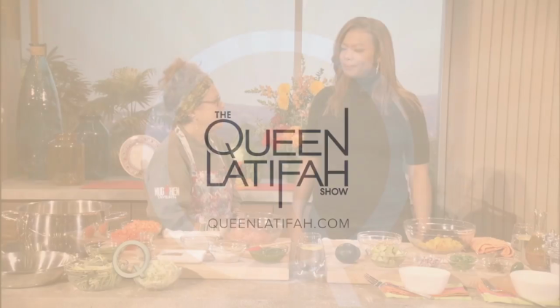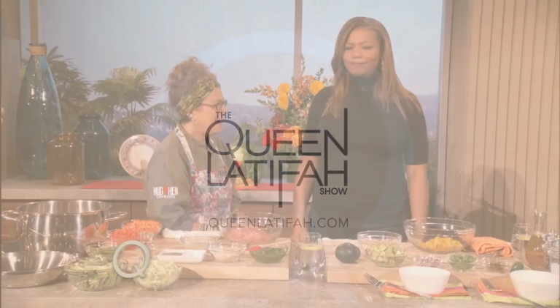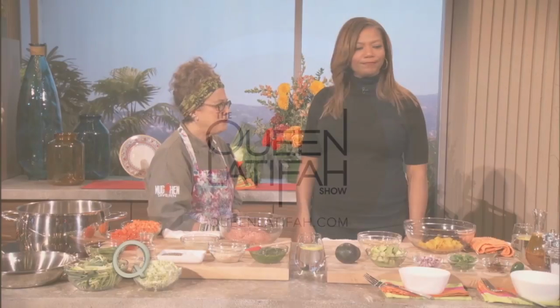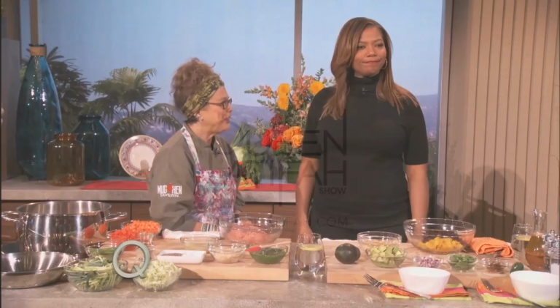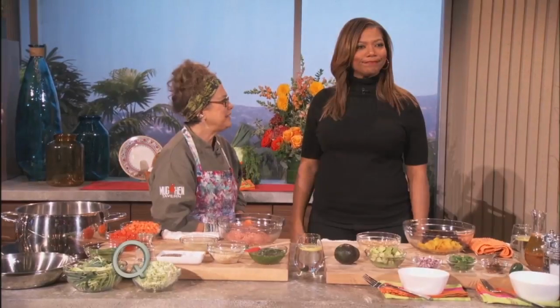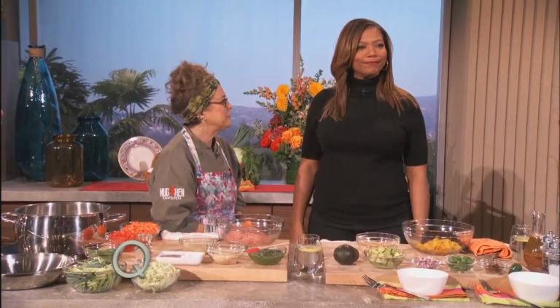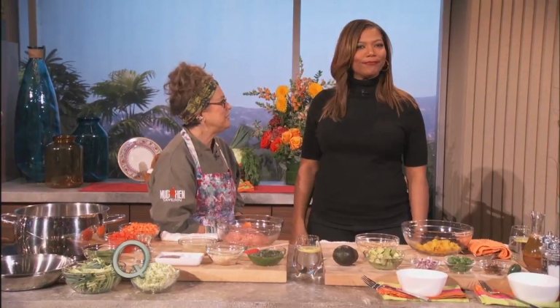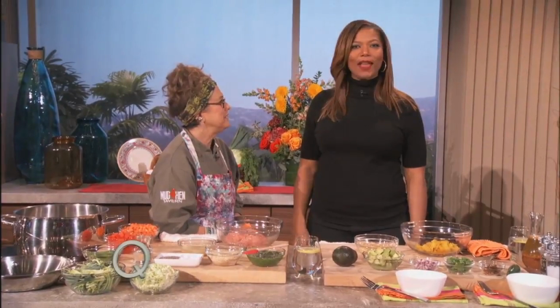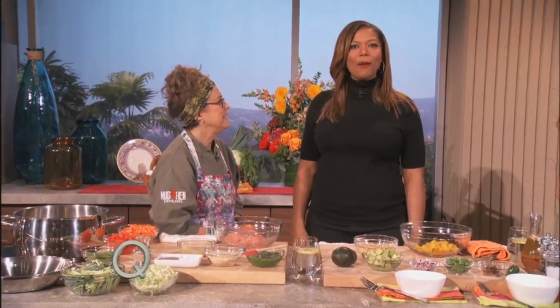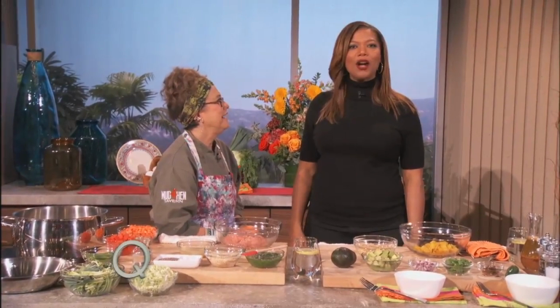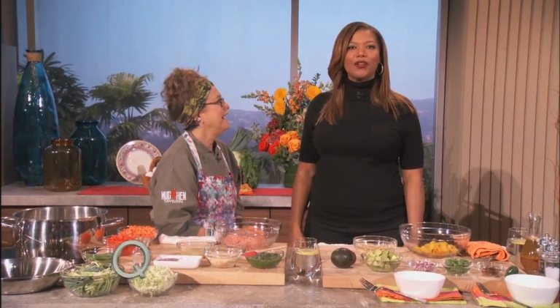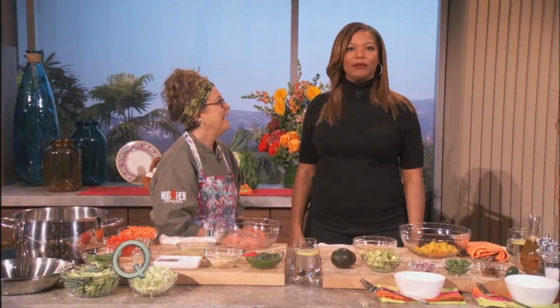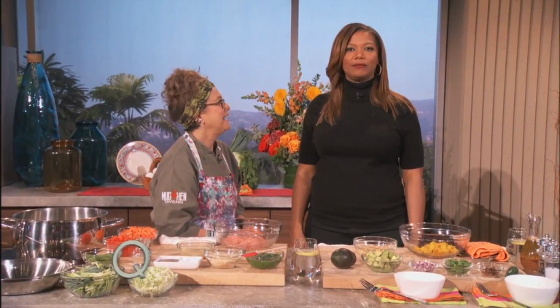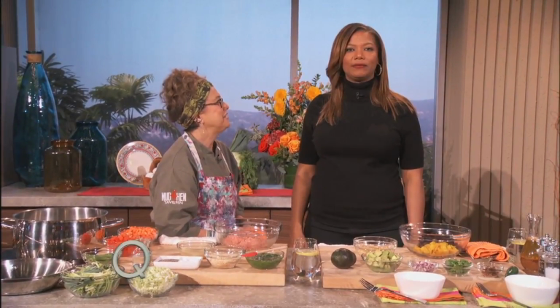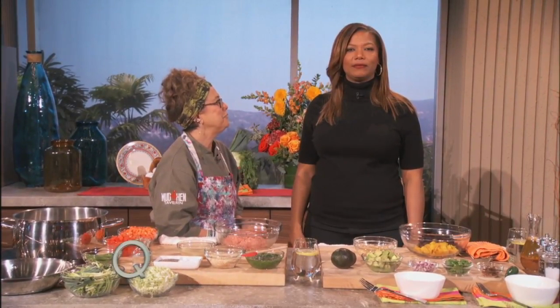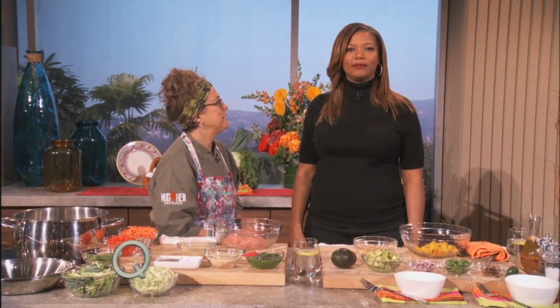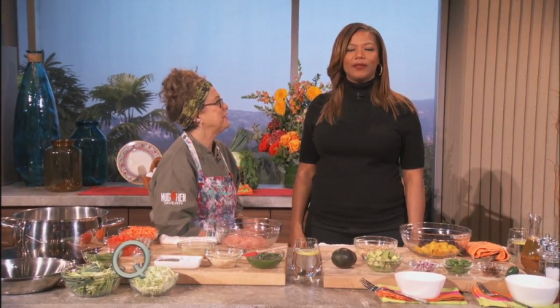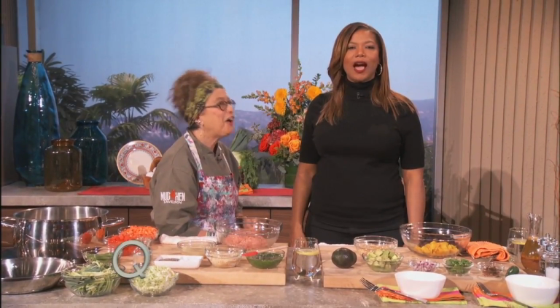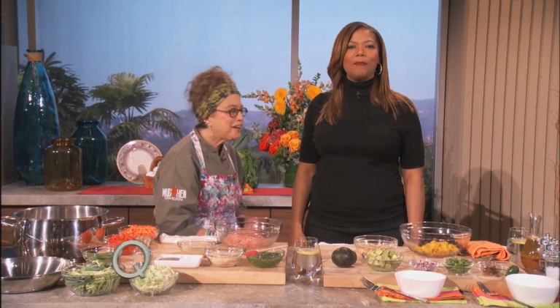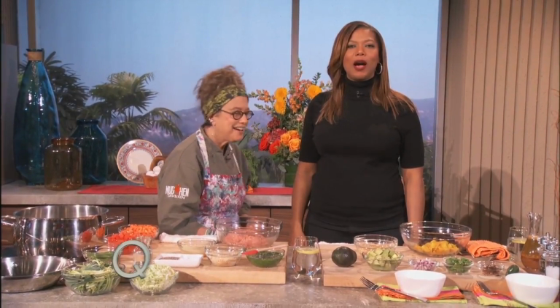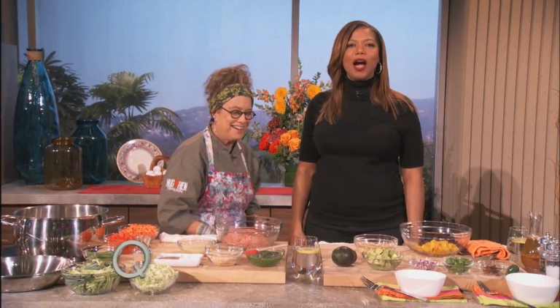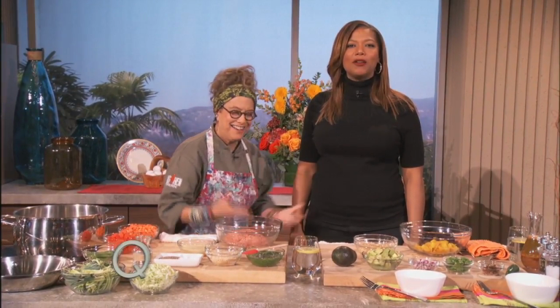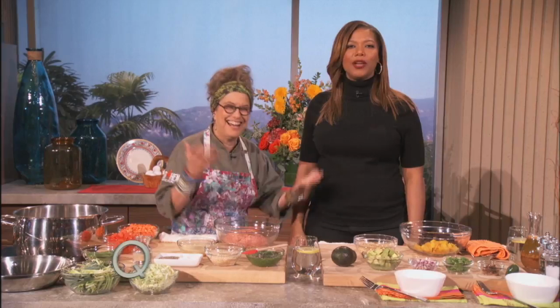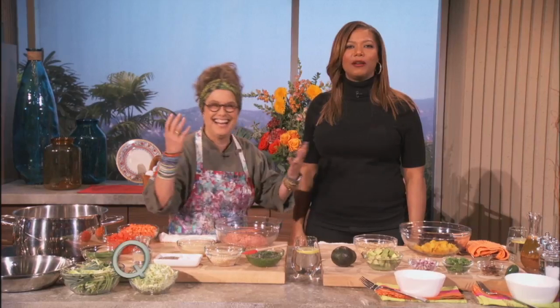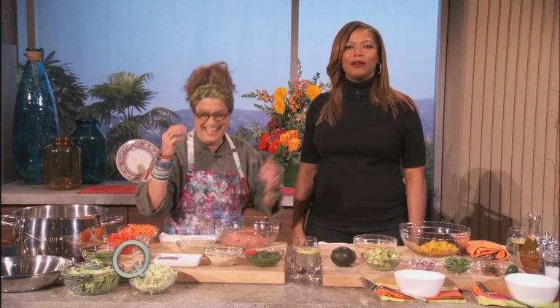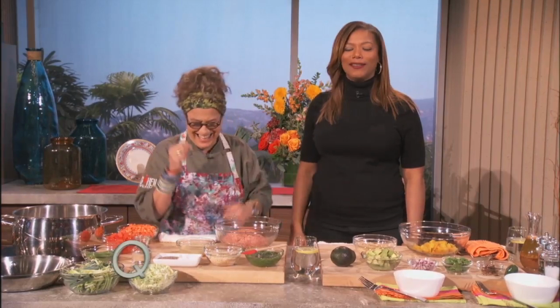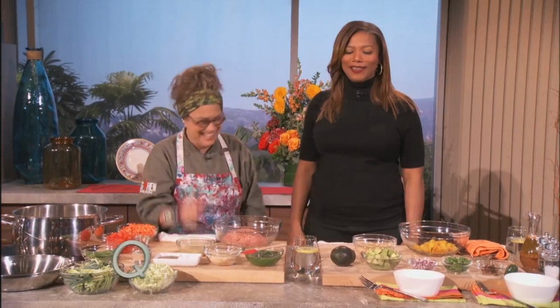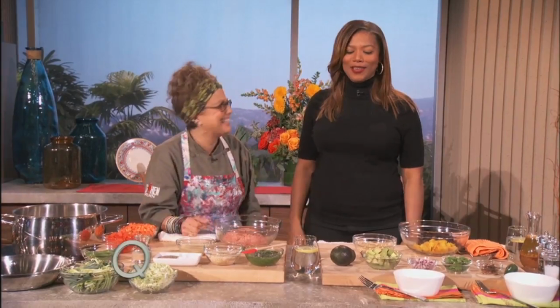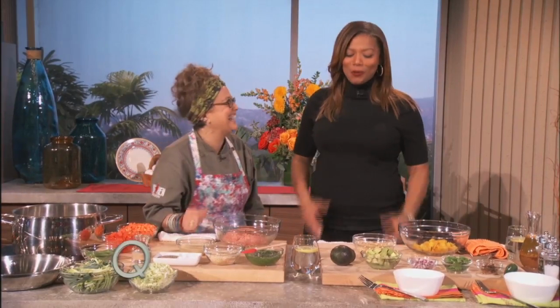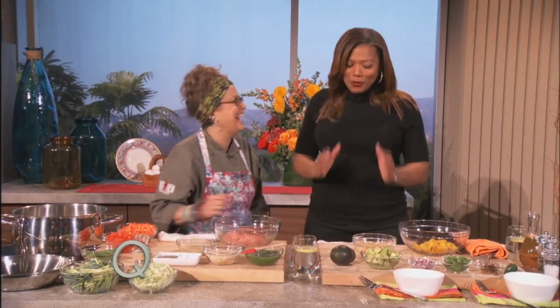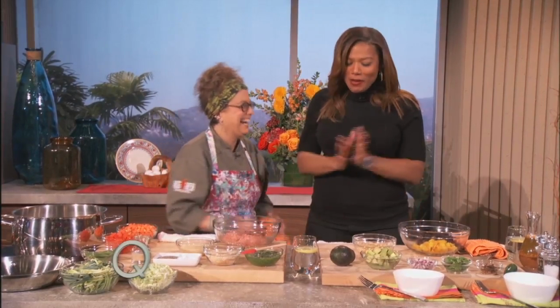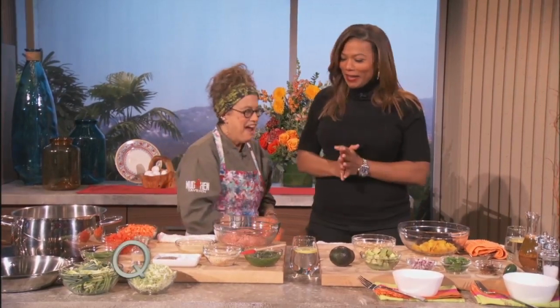Are you ready to cook? I'm hungry! I said are you ready to cook? I'm hungry! So what are we making?